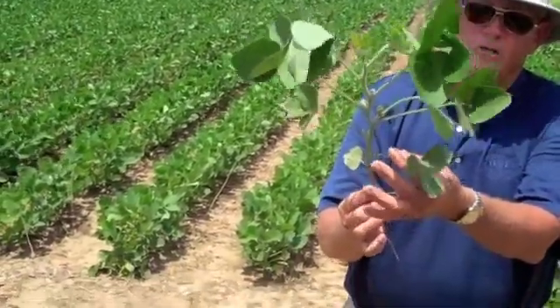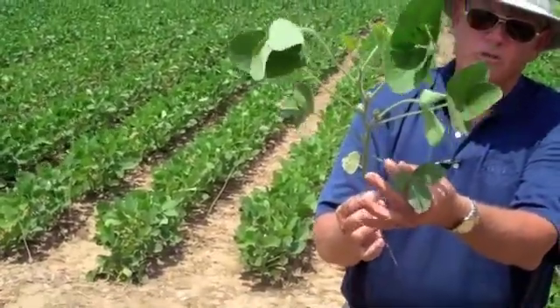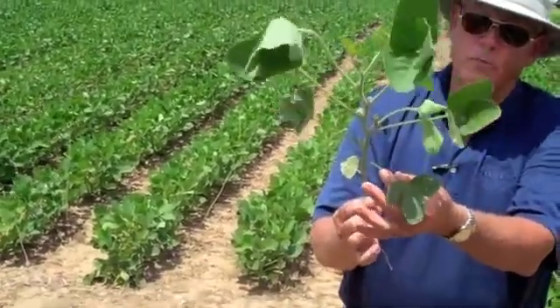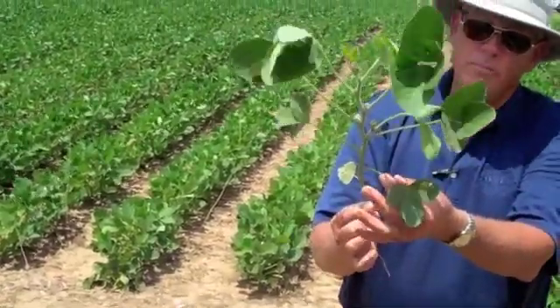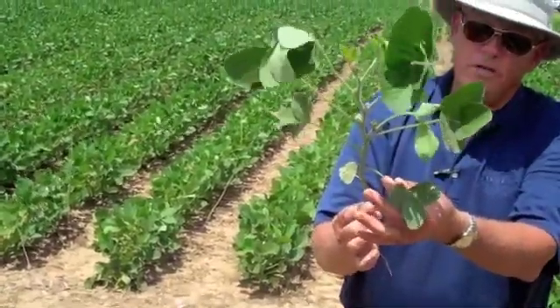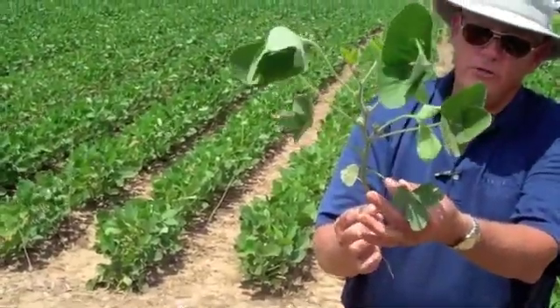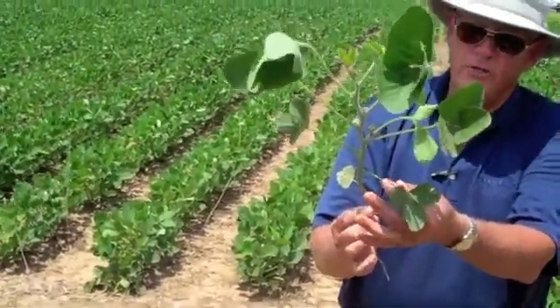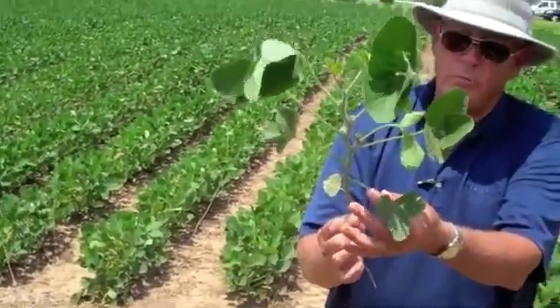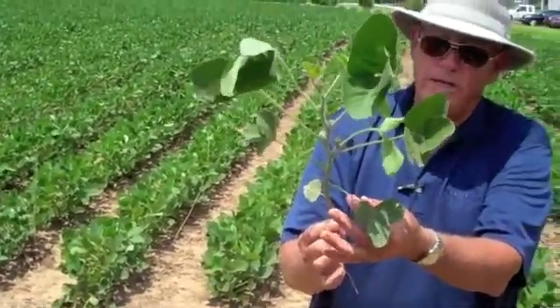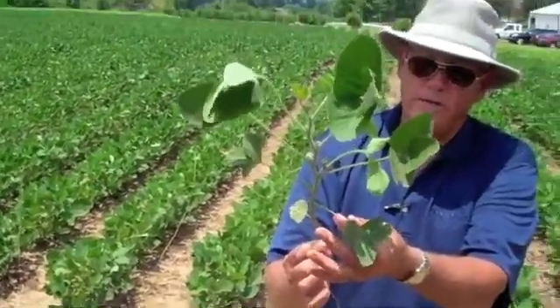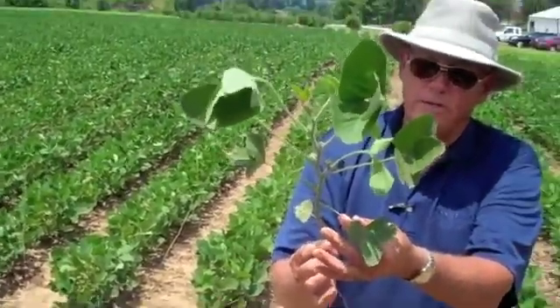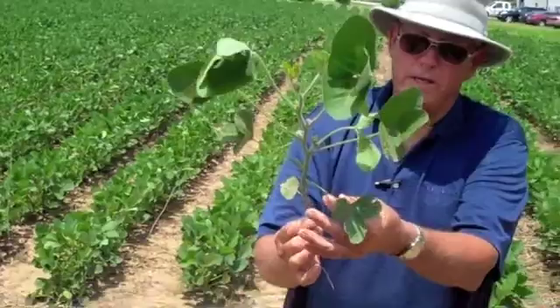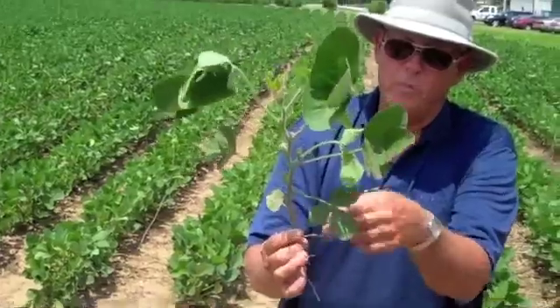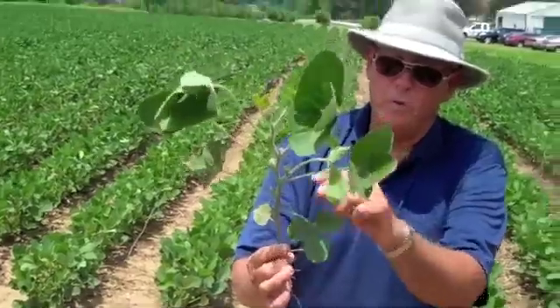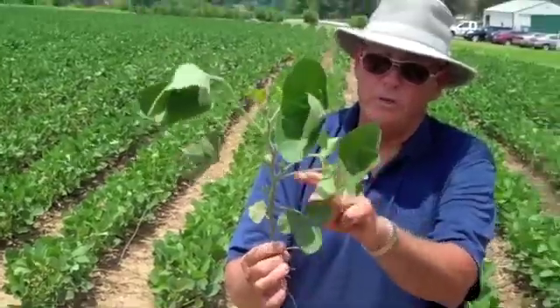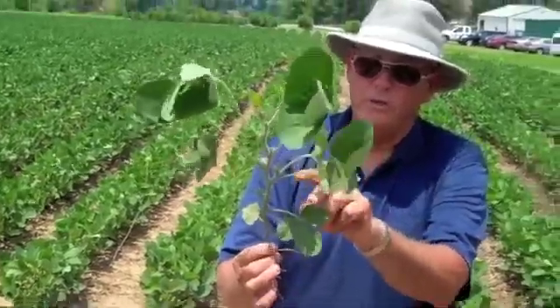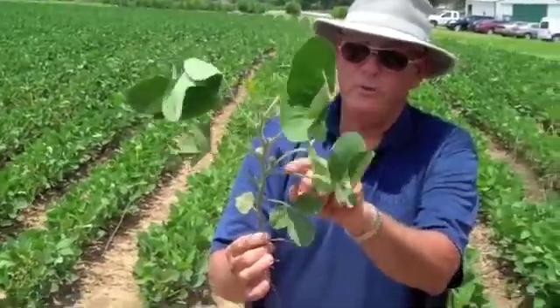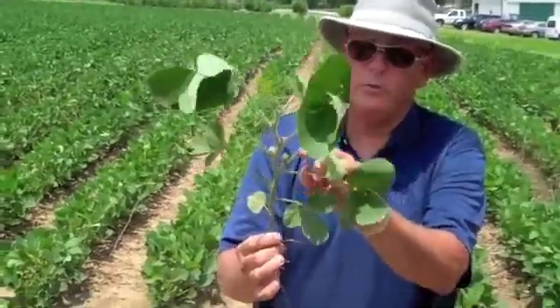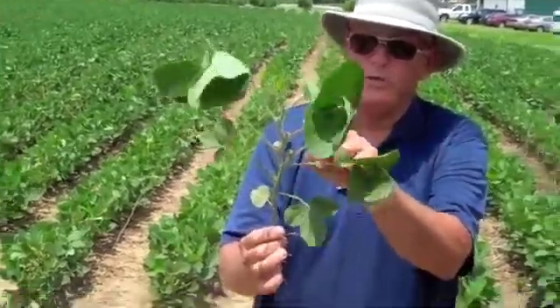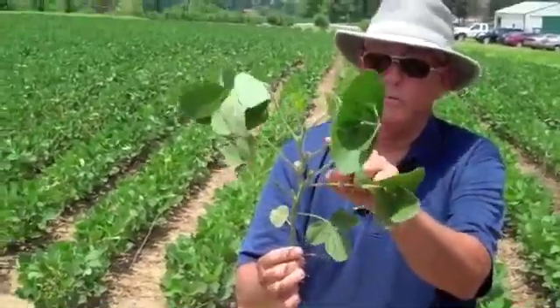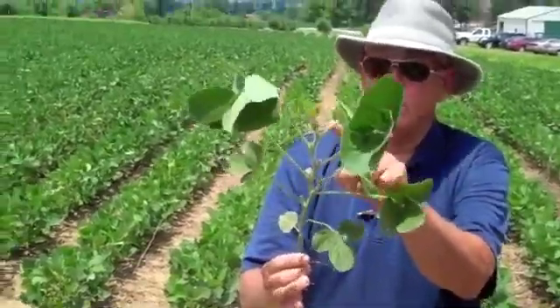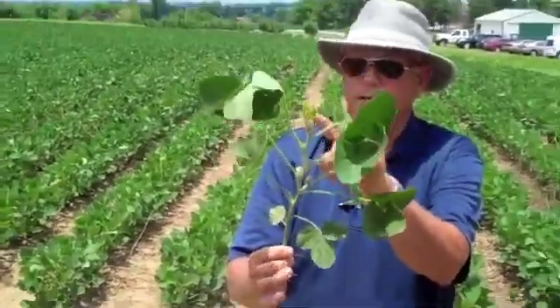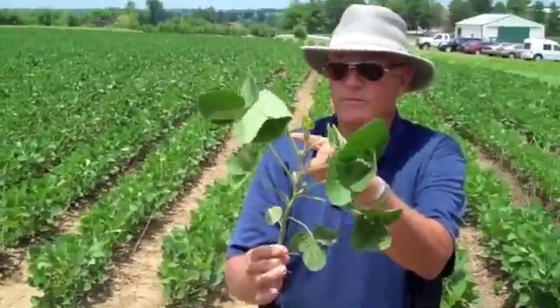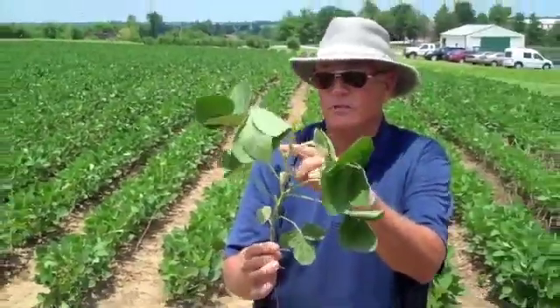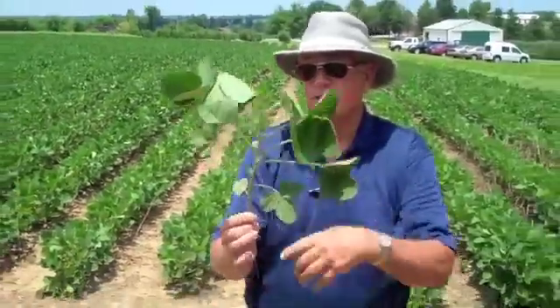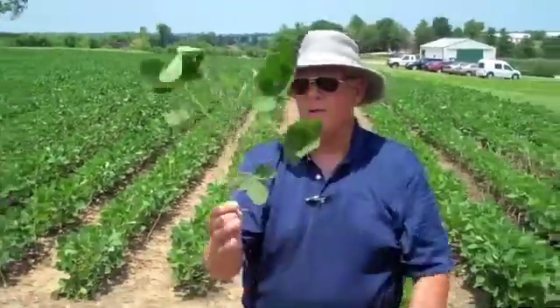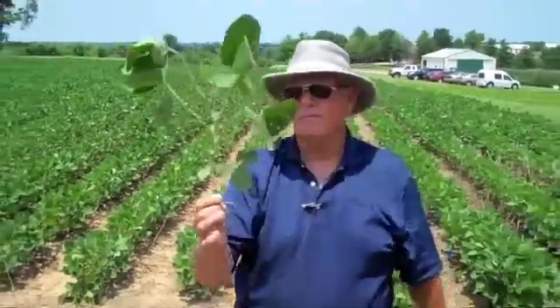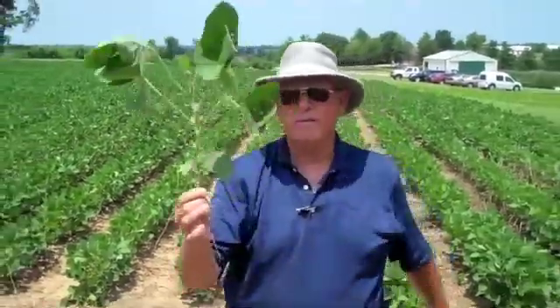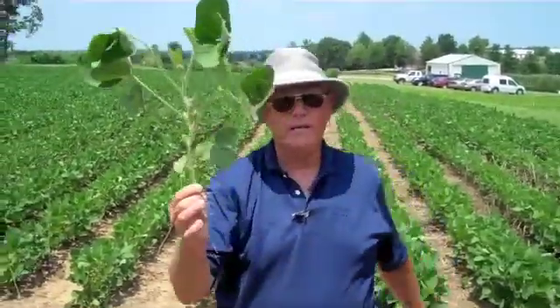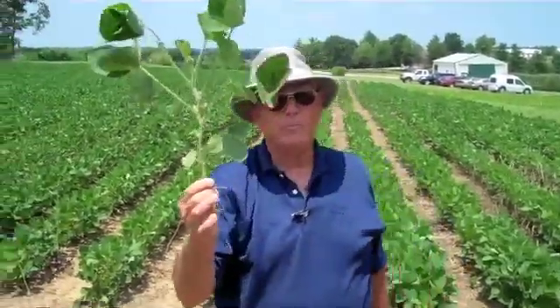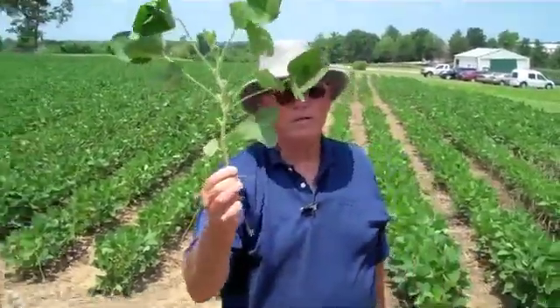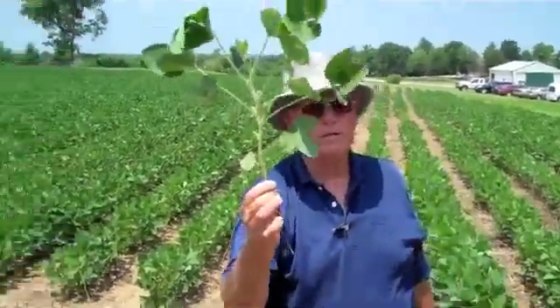We measure this plant today: one, two, three, four, five, six — that's about a V8 plant.